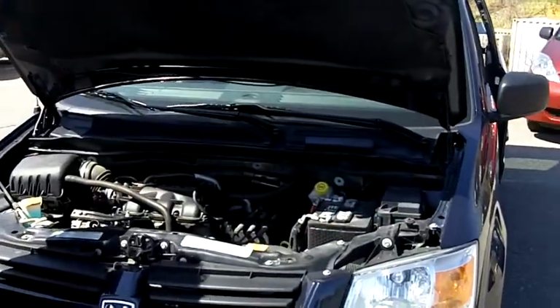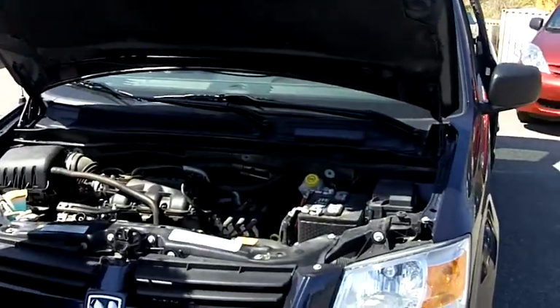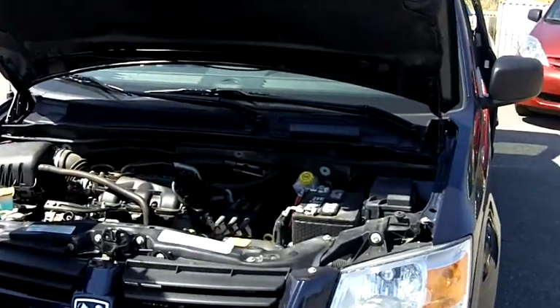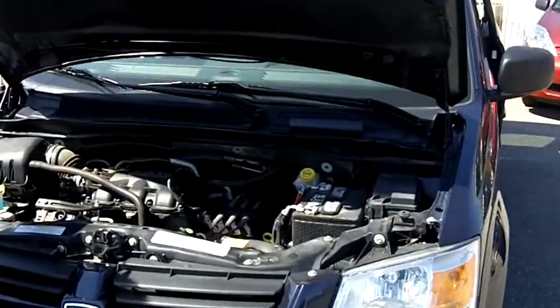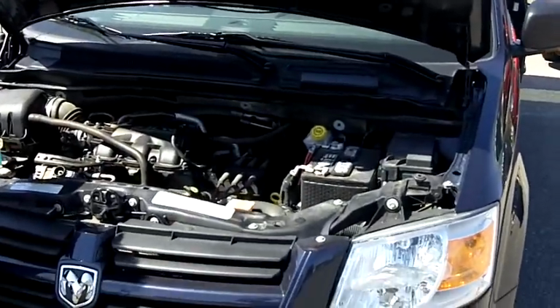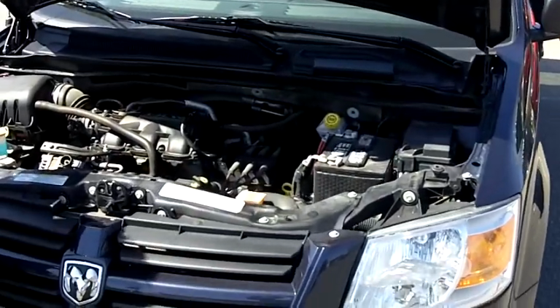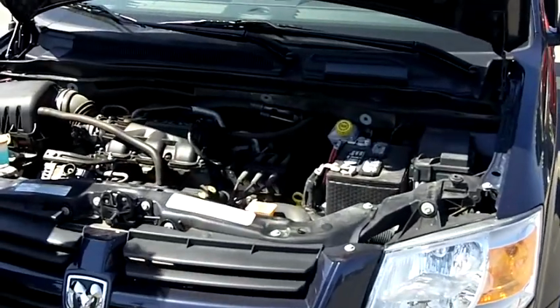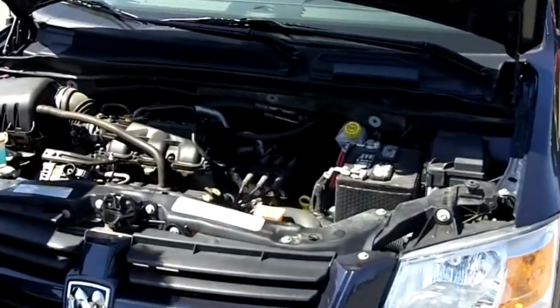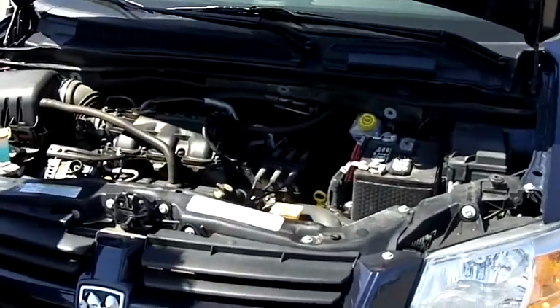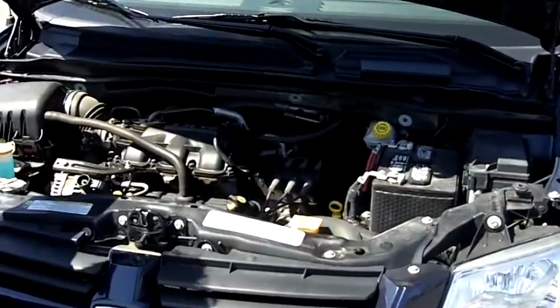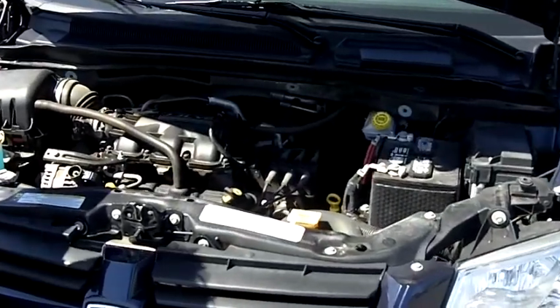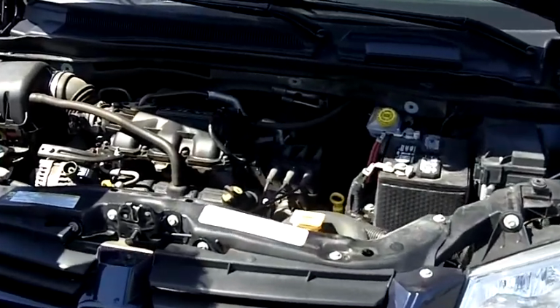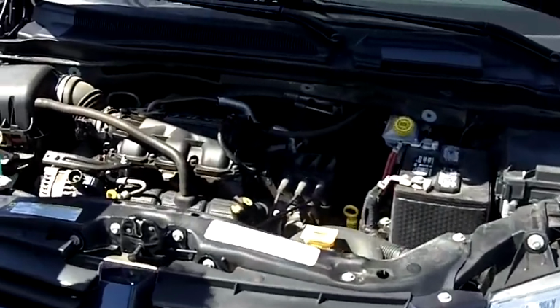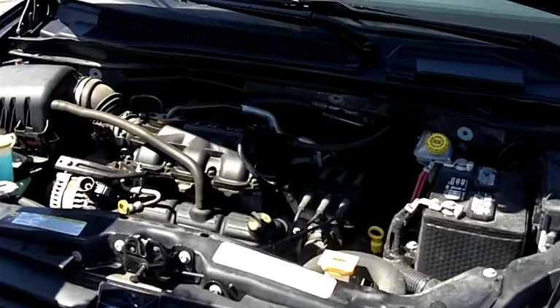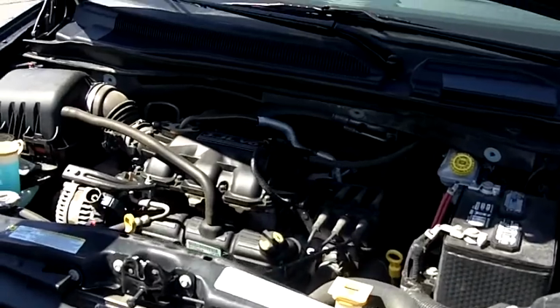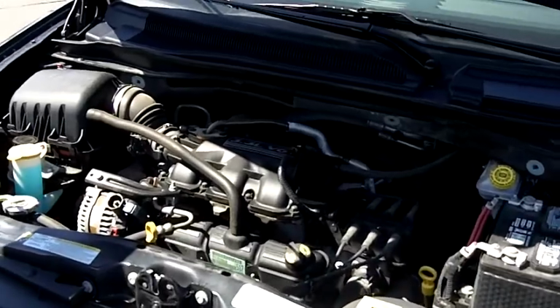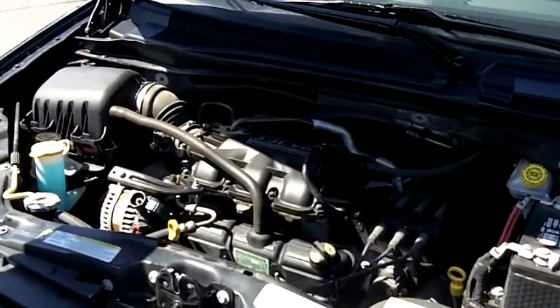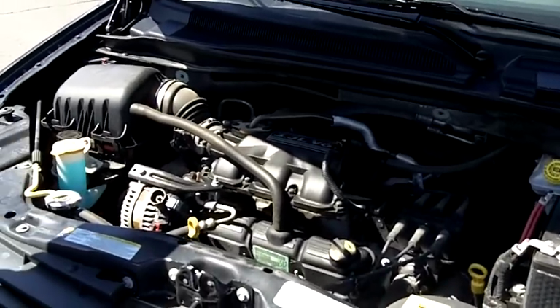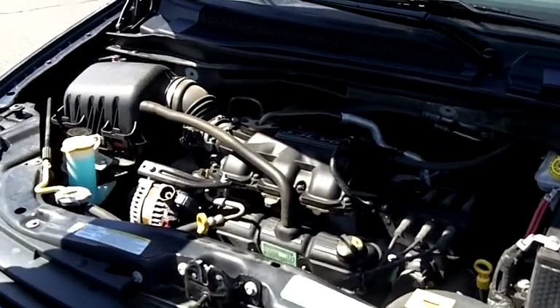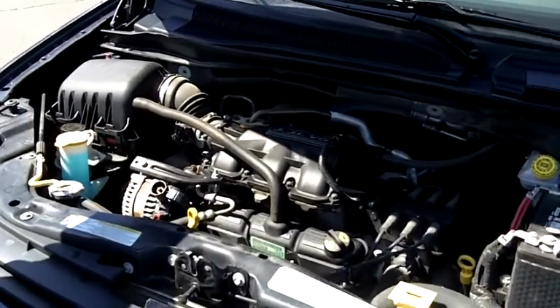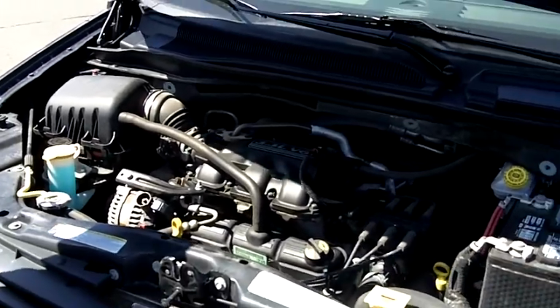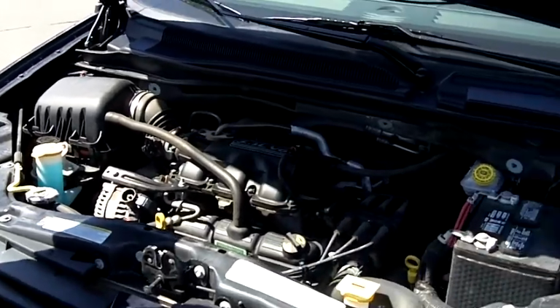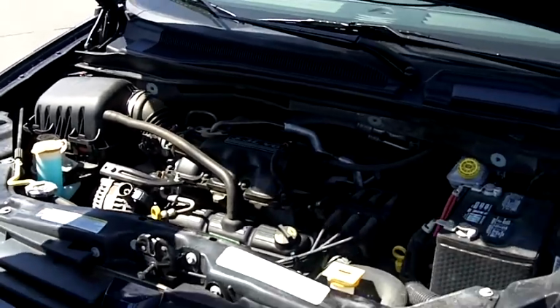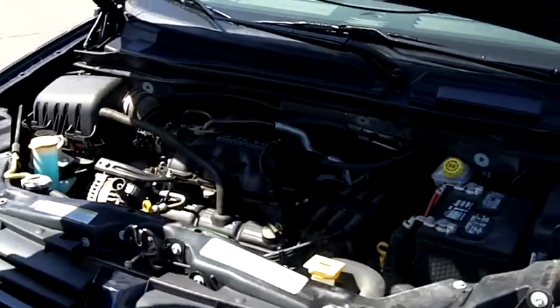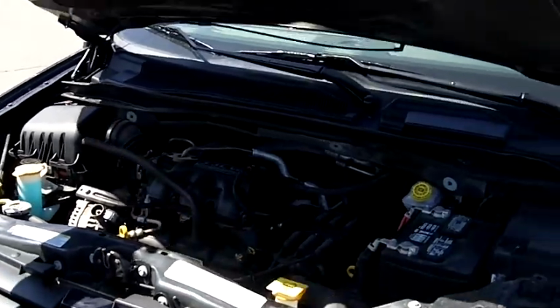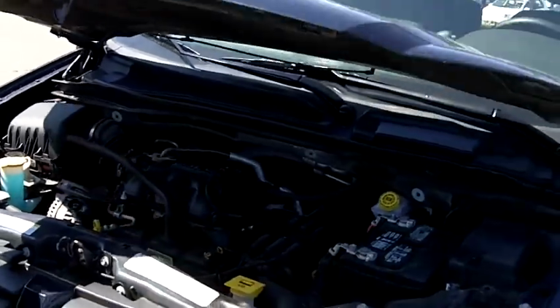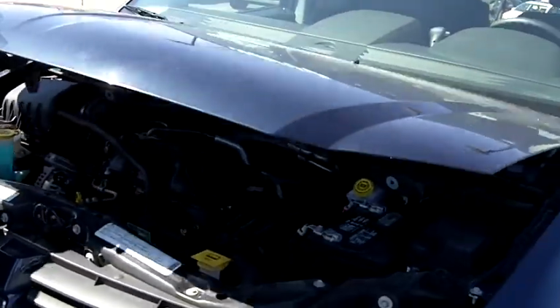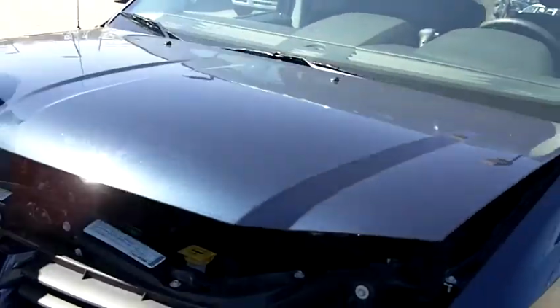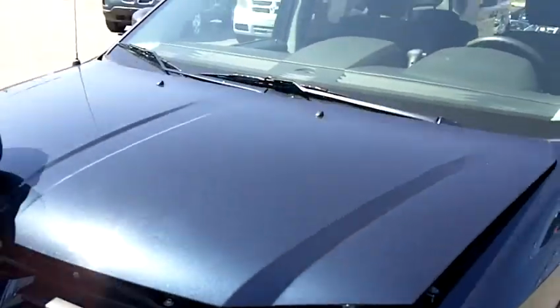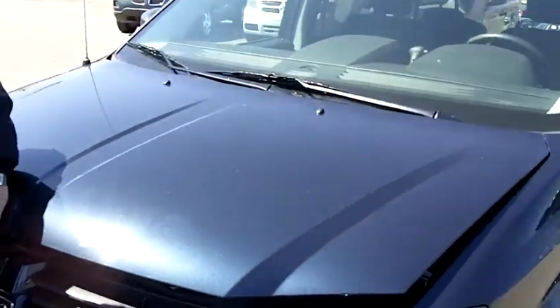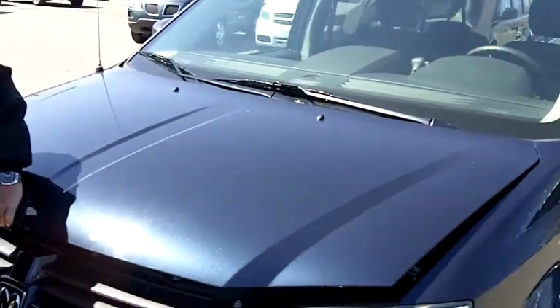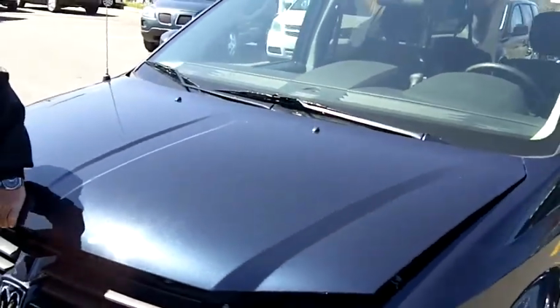3.3 litre V6 engine — very fuel efficient. You'll be pleased with the highway mileage on this car.